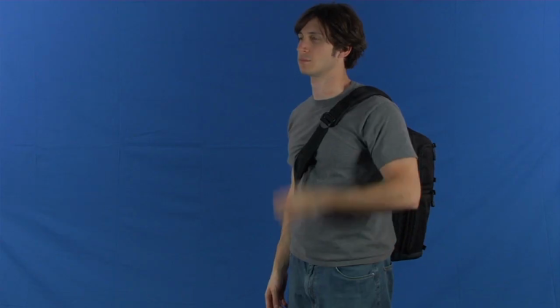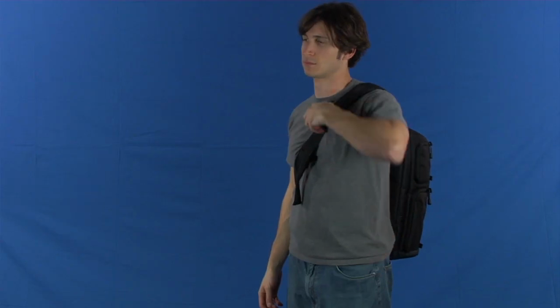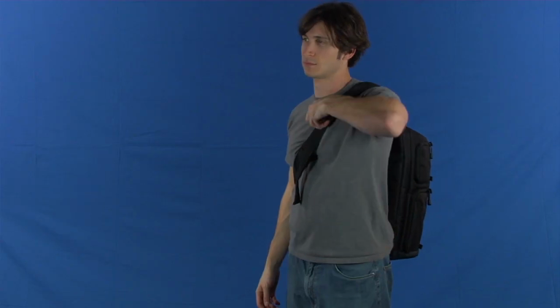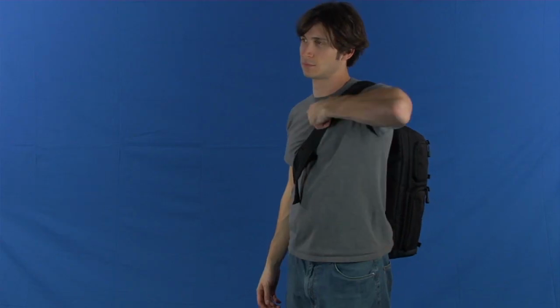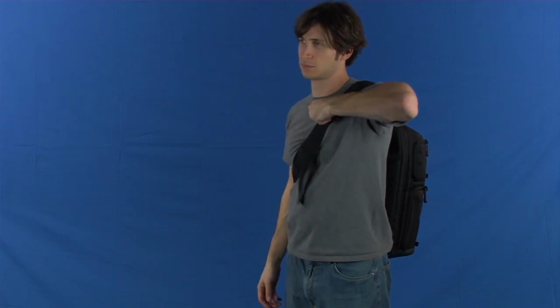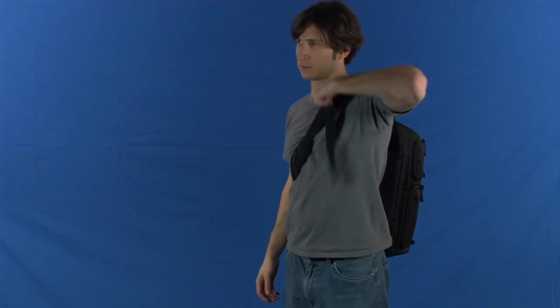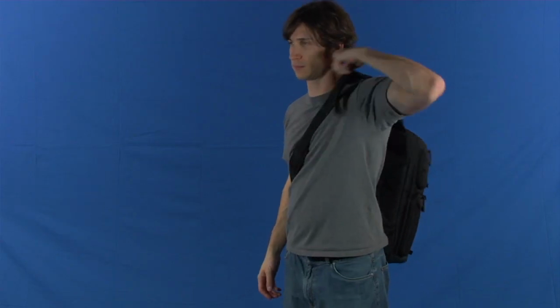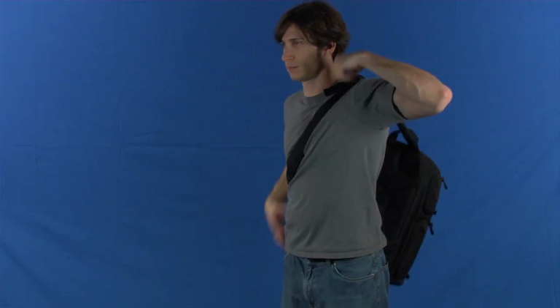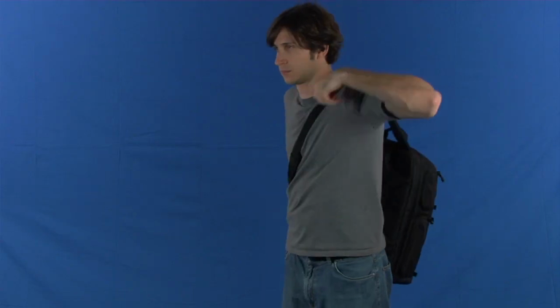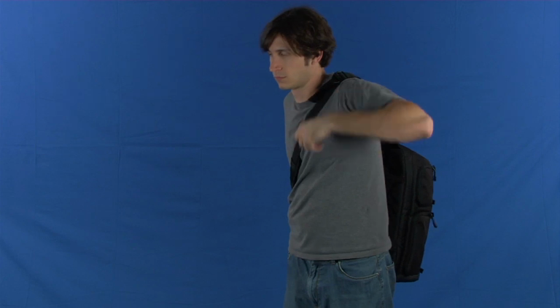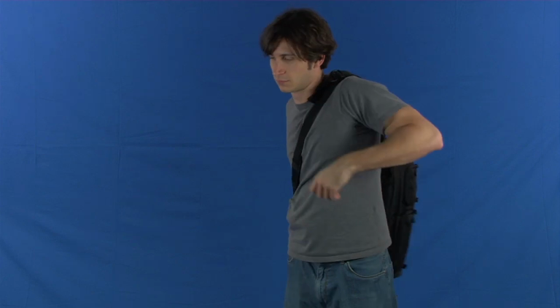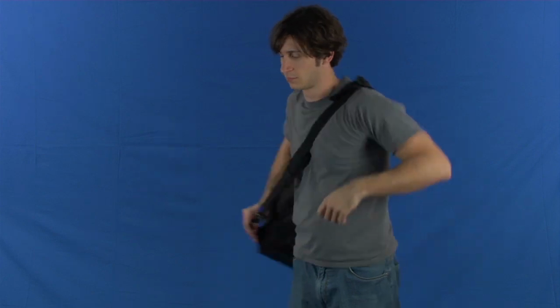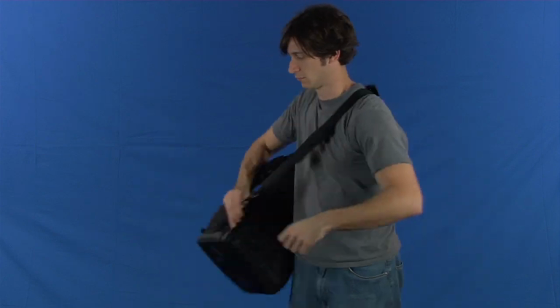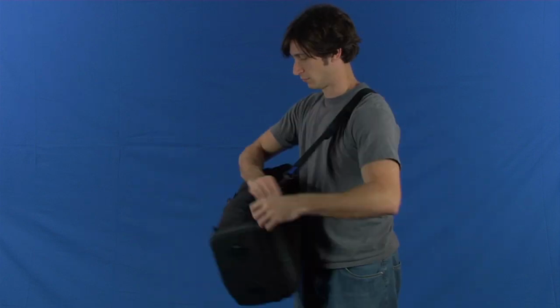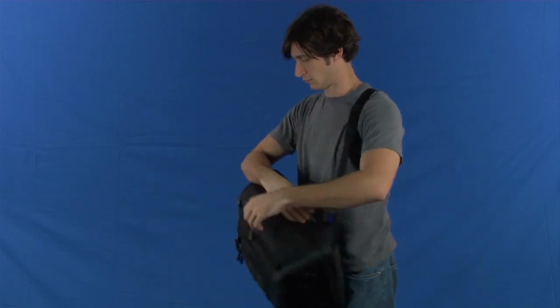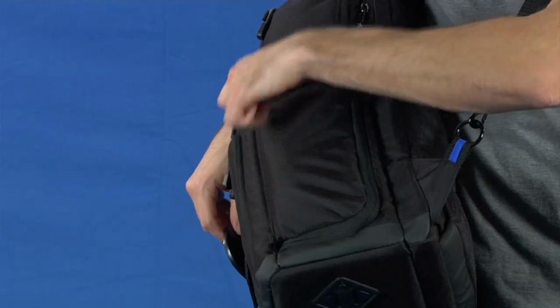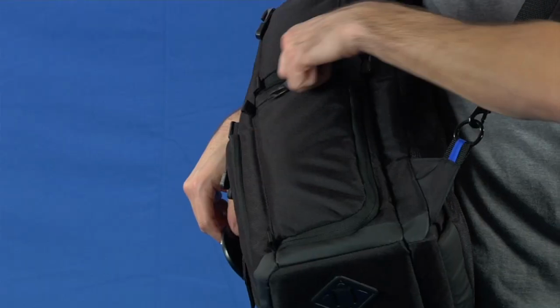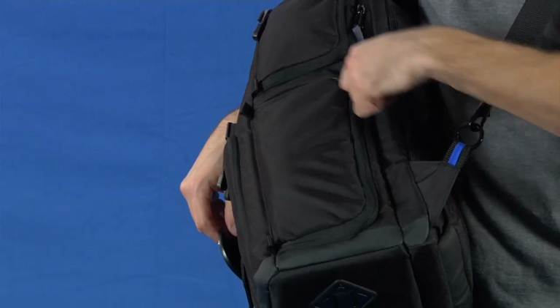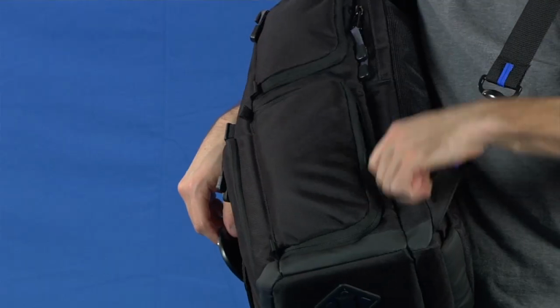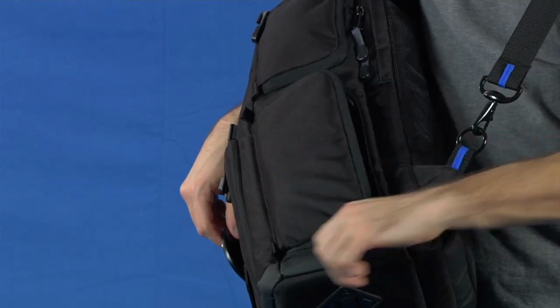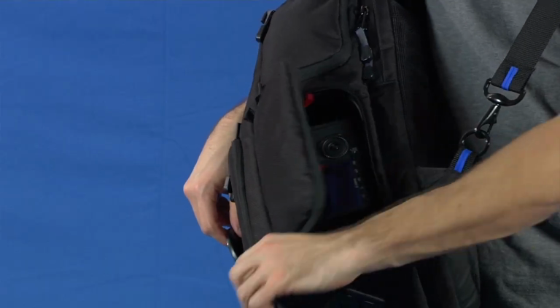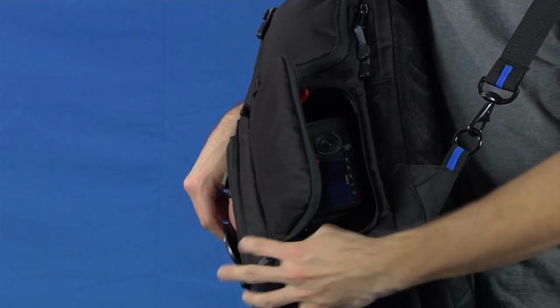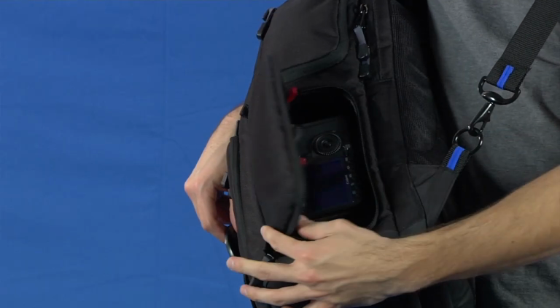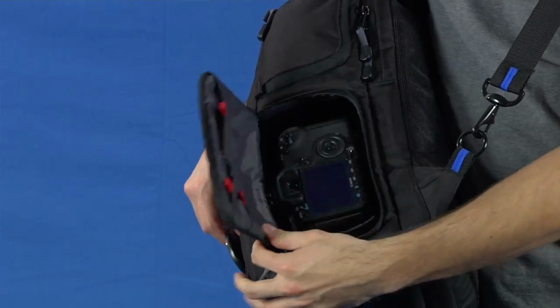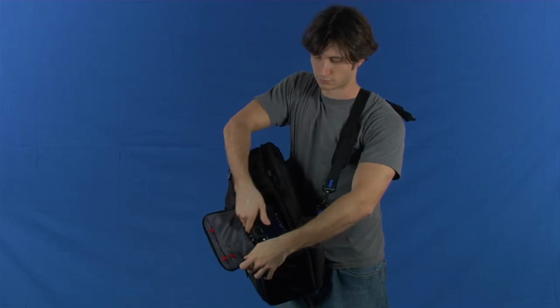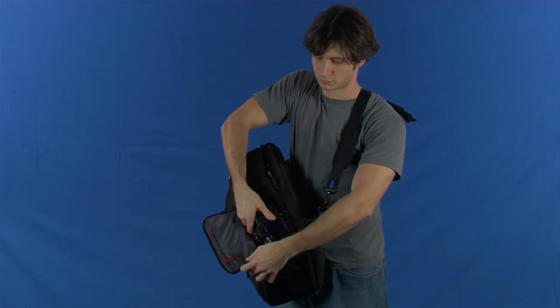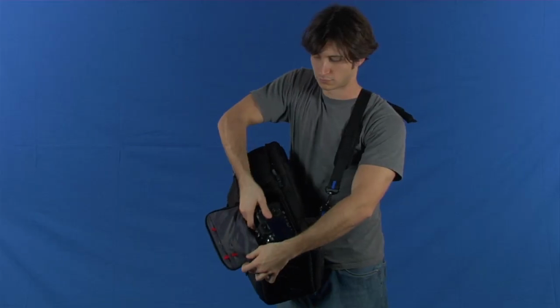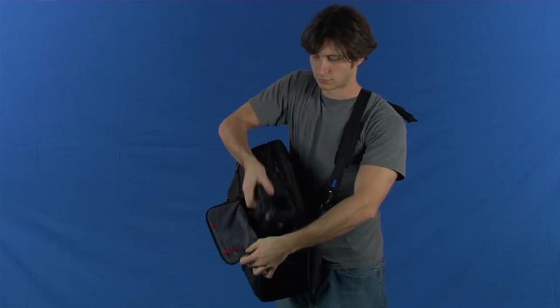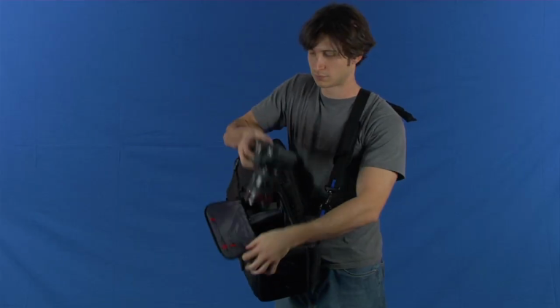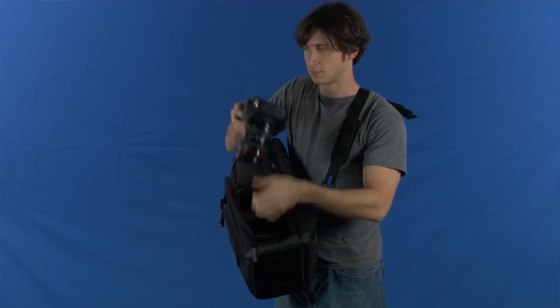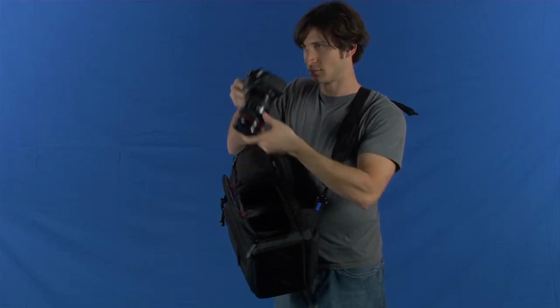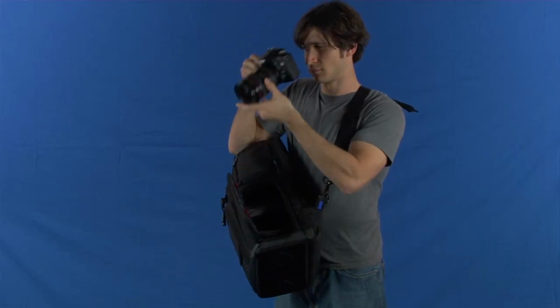To access your equipment, simply swing the pack around to your front, unzip the side door and pull out your camera.